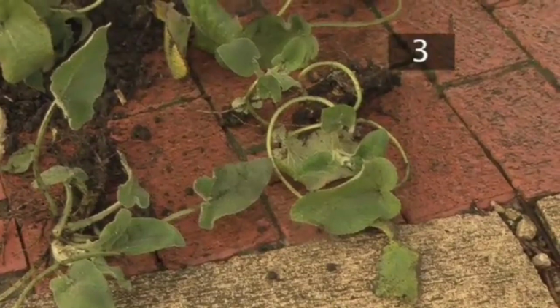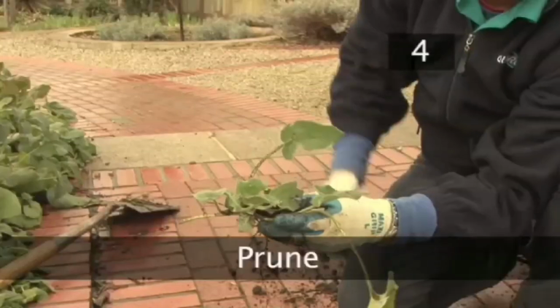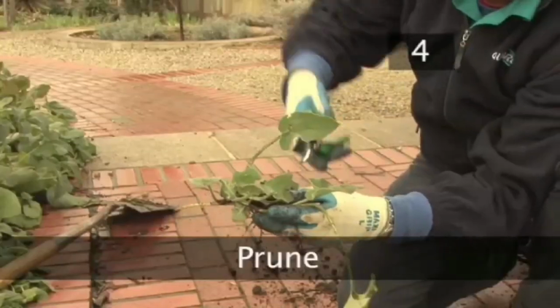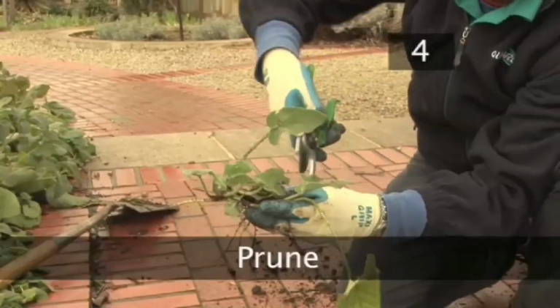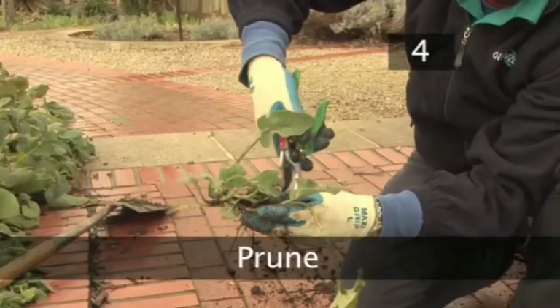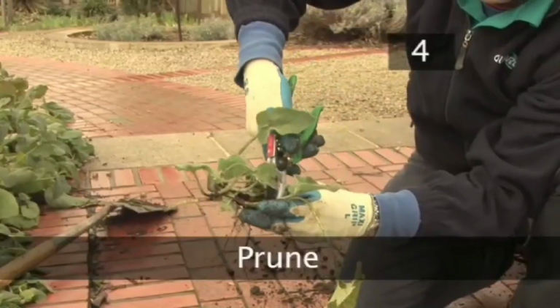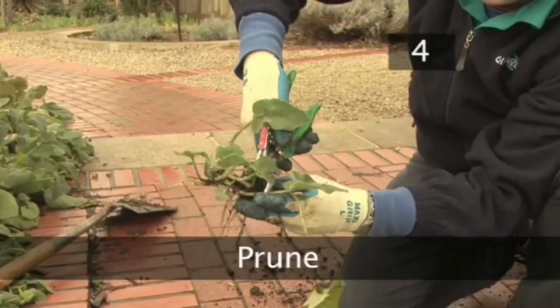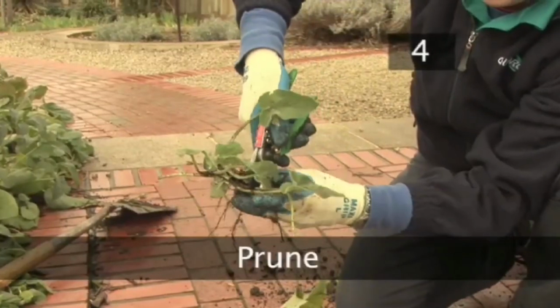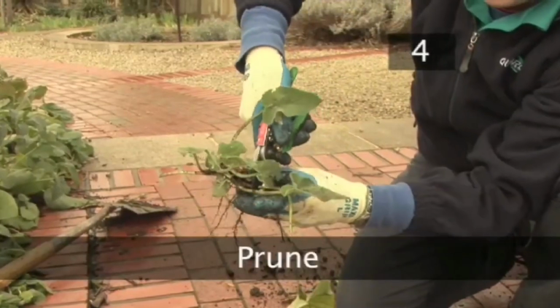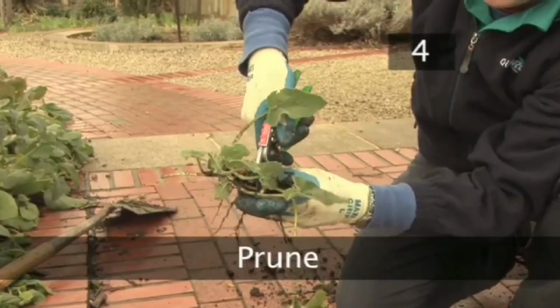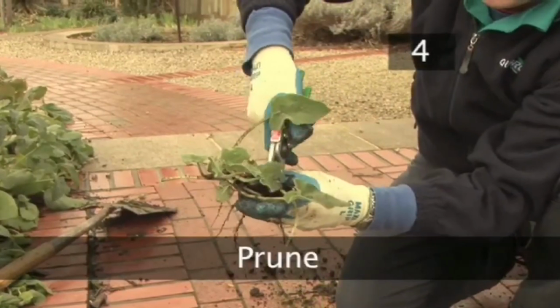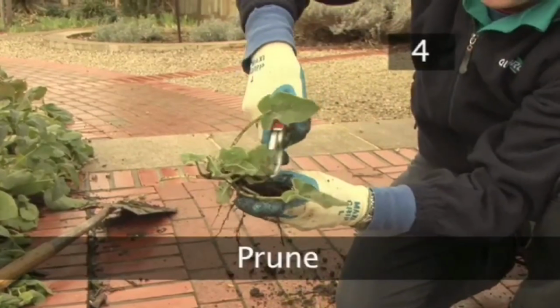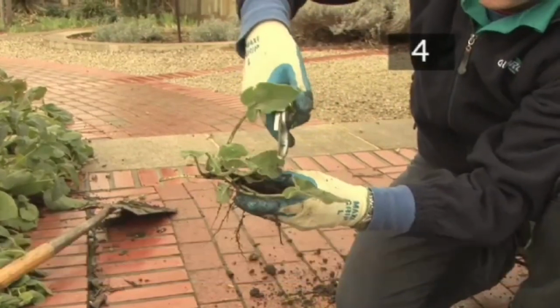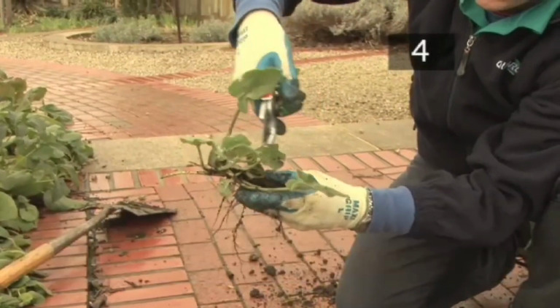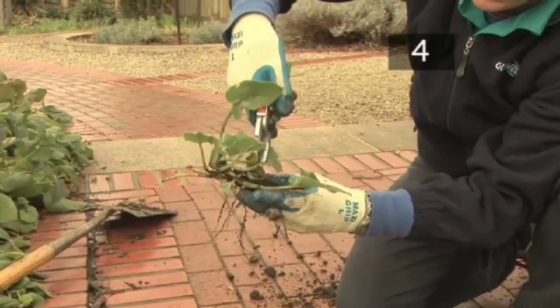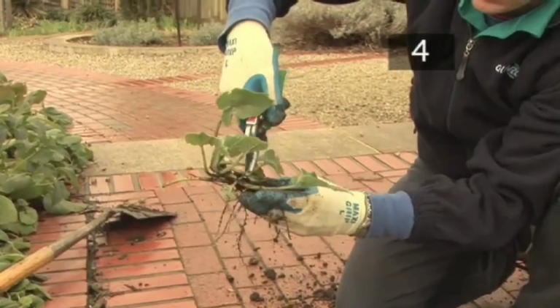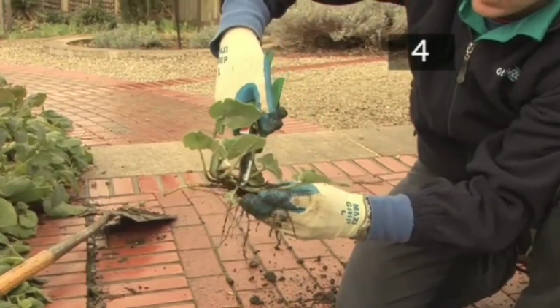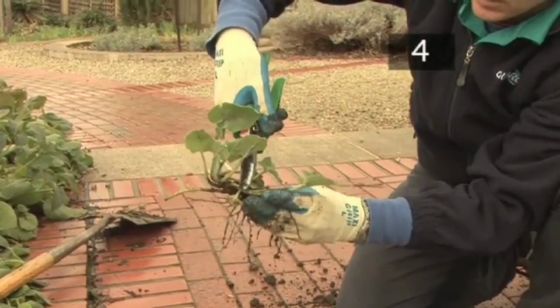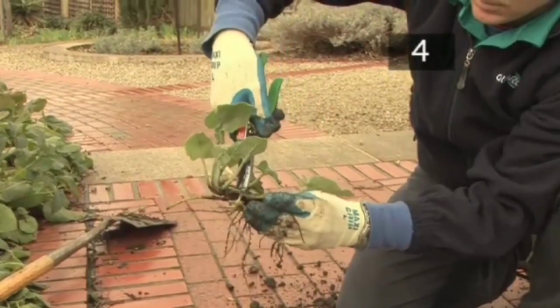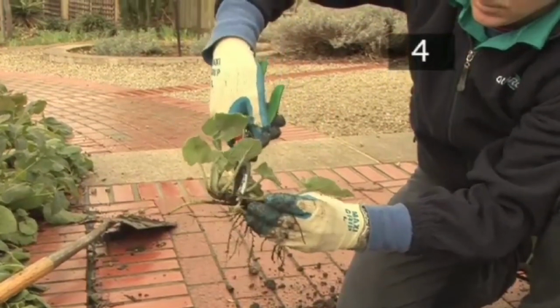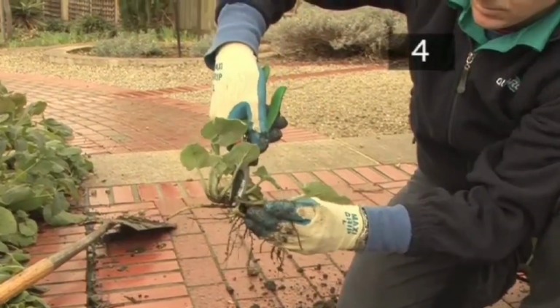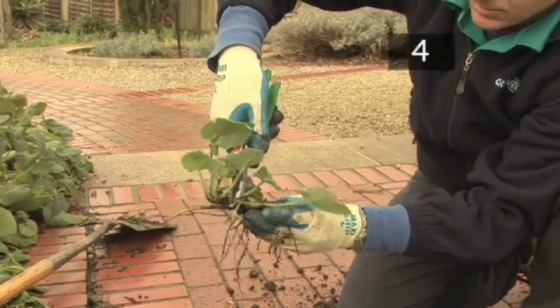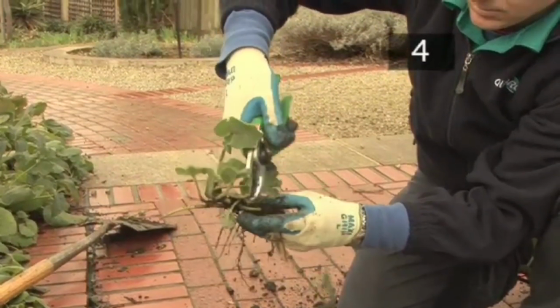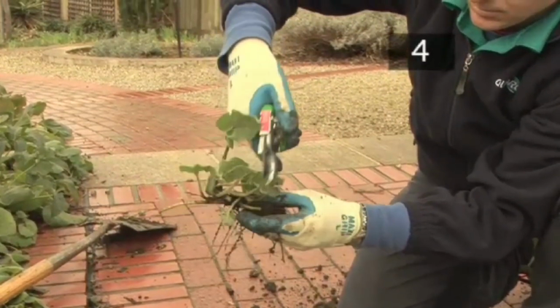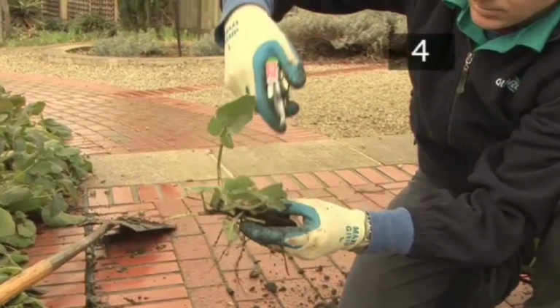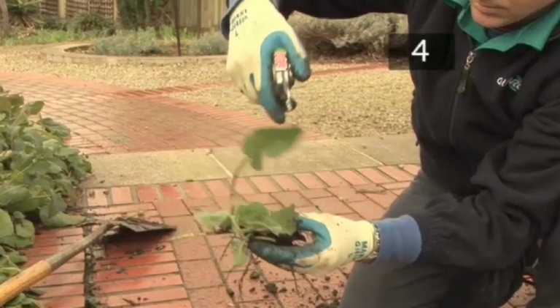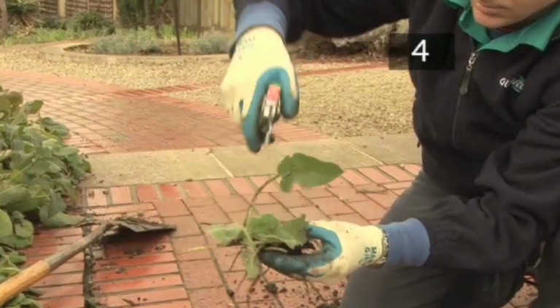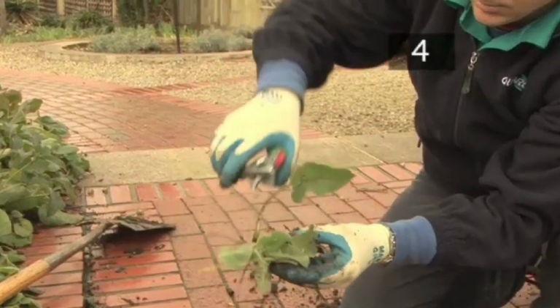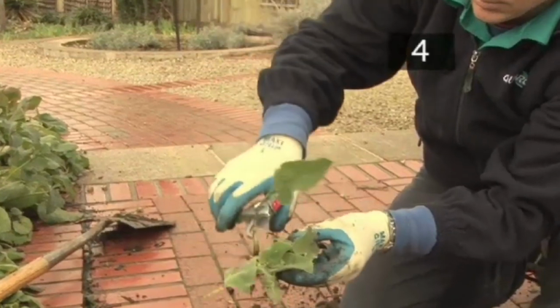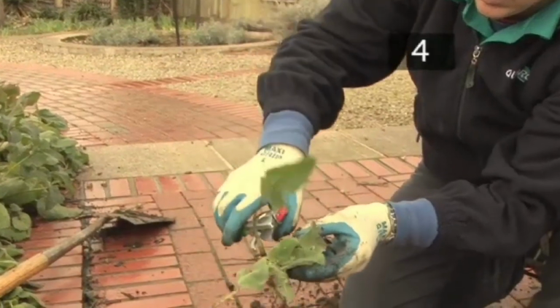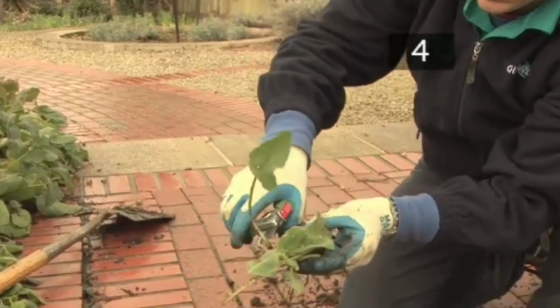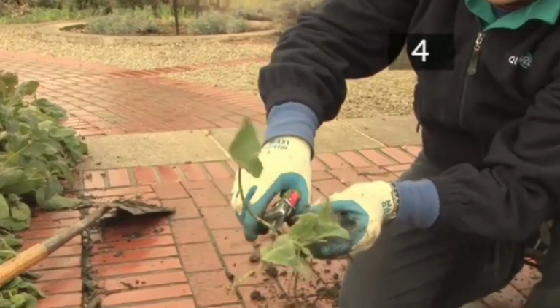Step 4: Prune. Trim larger, older leaves with secateurs and remove the dead foliage.